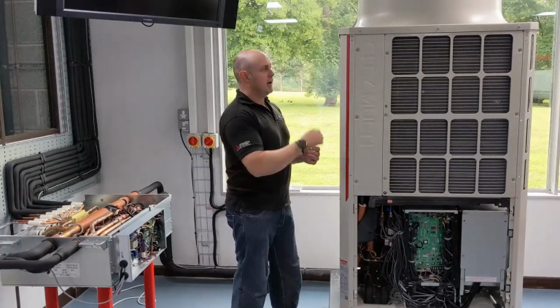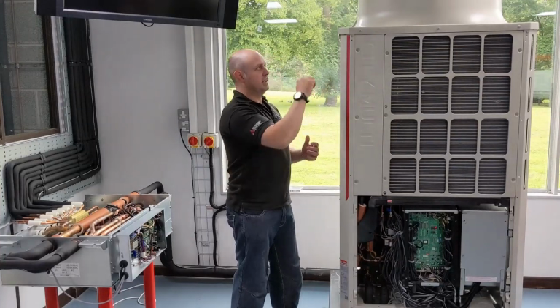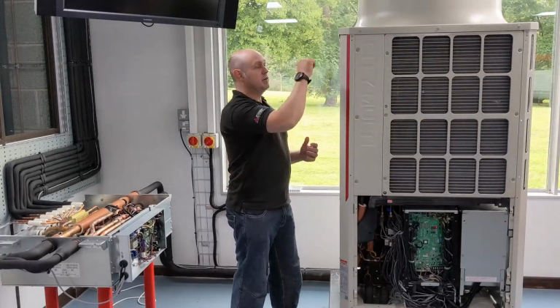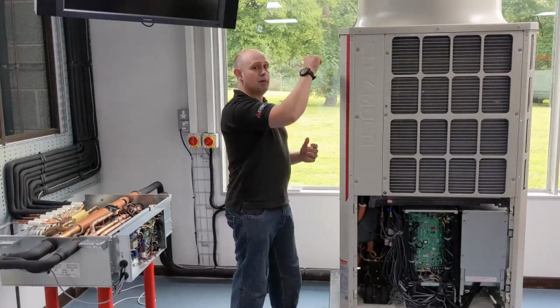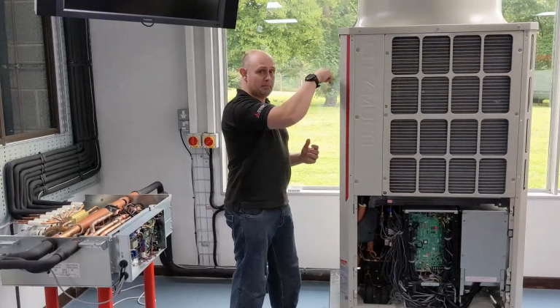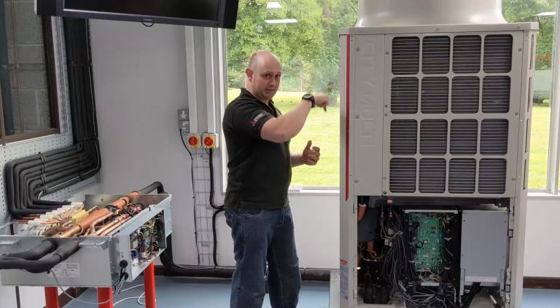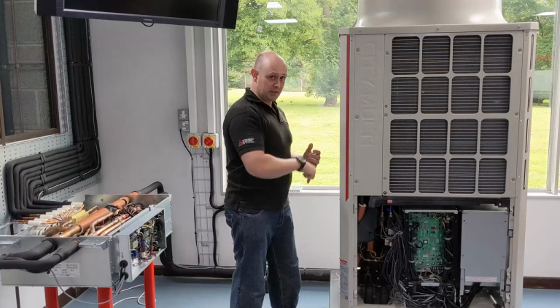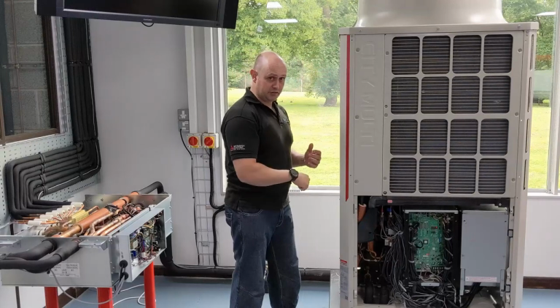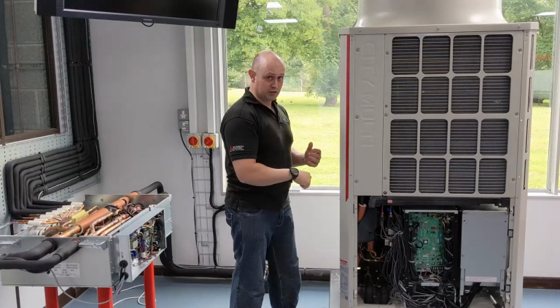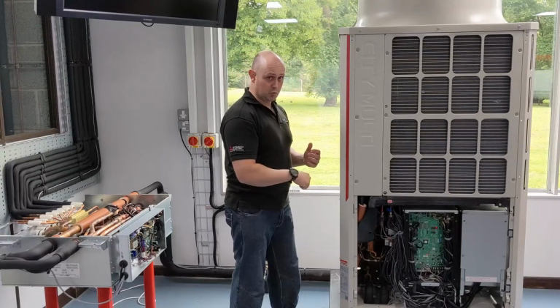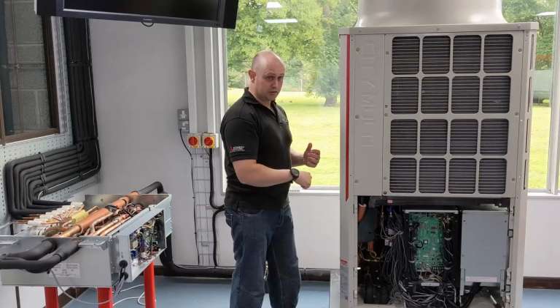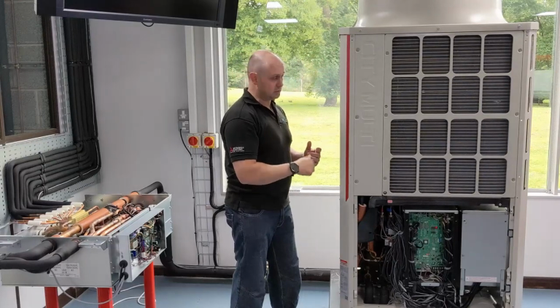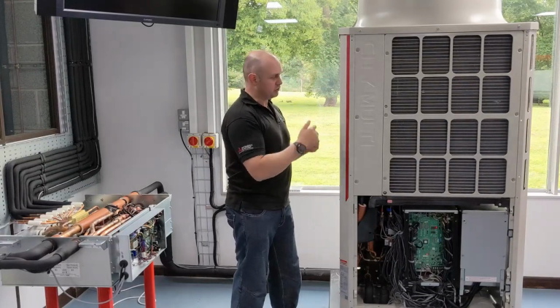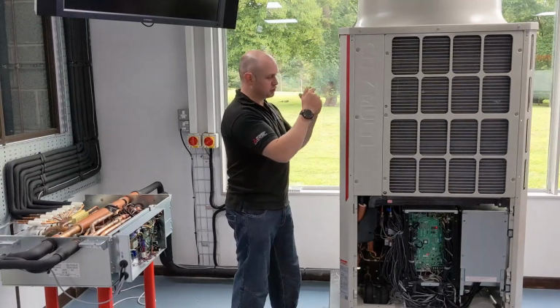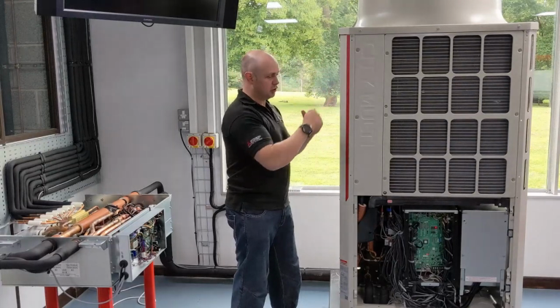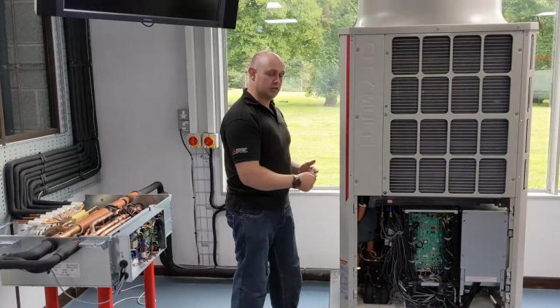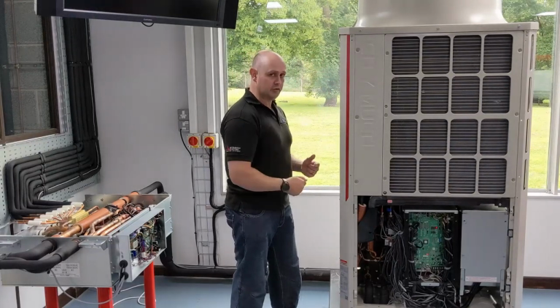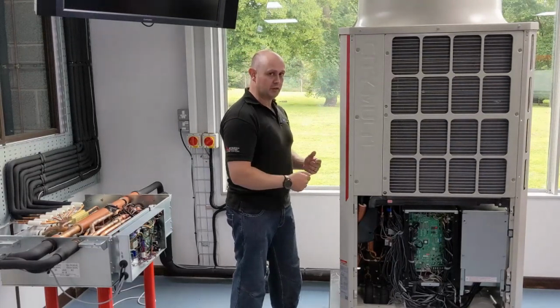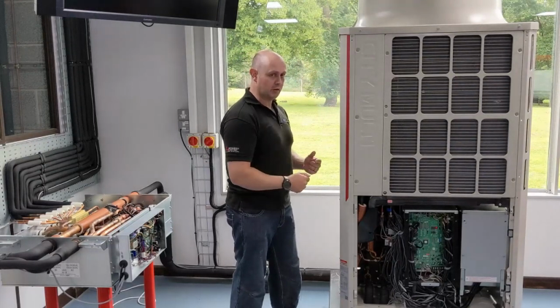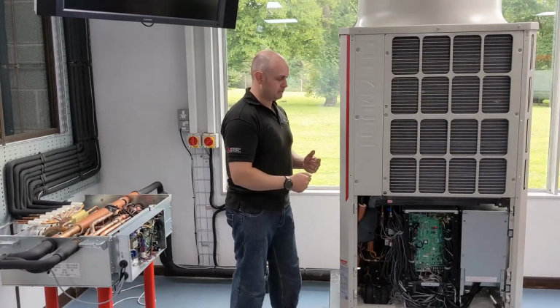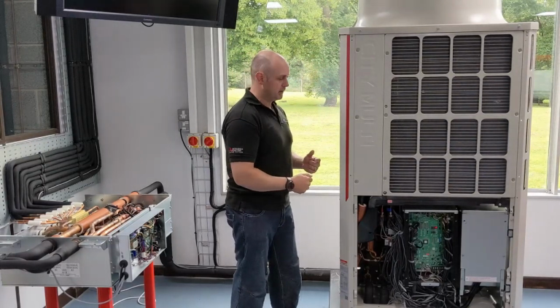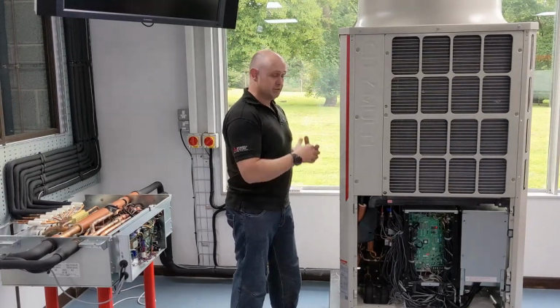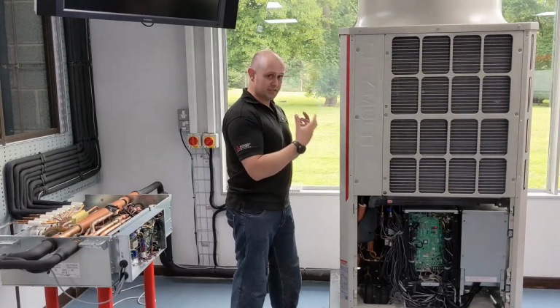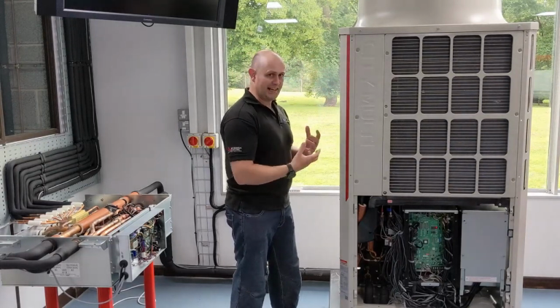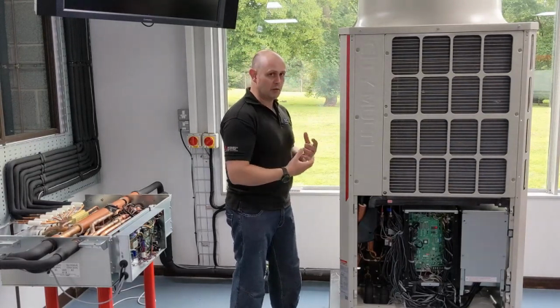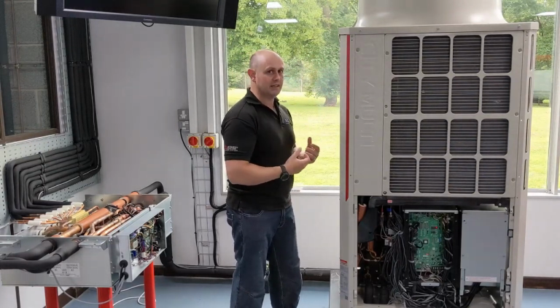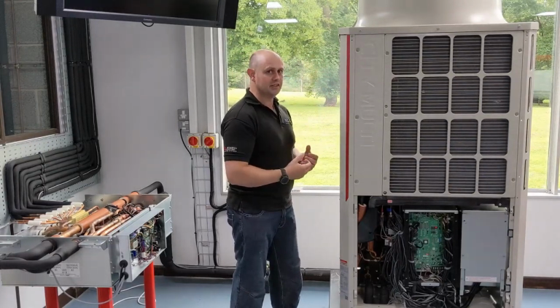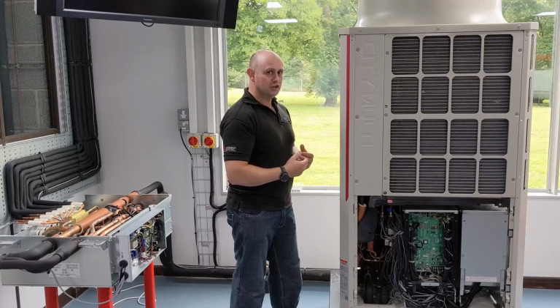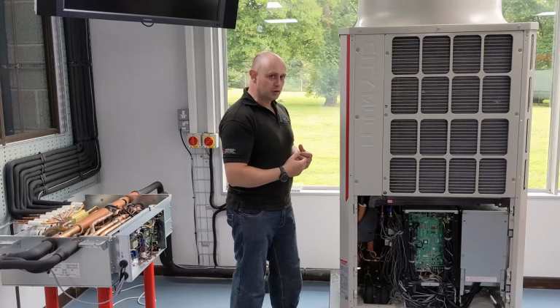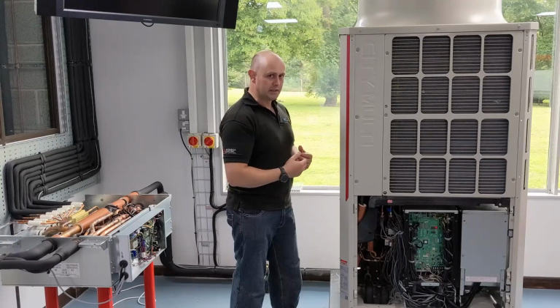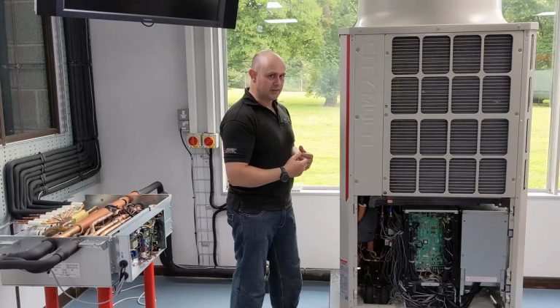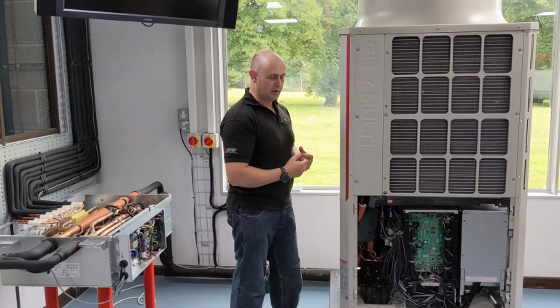I'm going to bypass some of that refrigerant as well, so some of the refrigerant is not going to go through that coil. It's going to carry on being a nice superheated vapor.